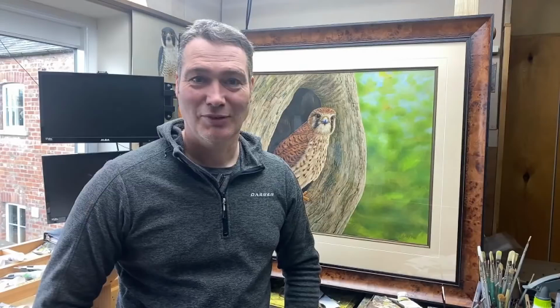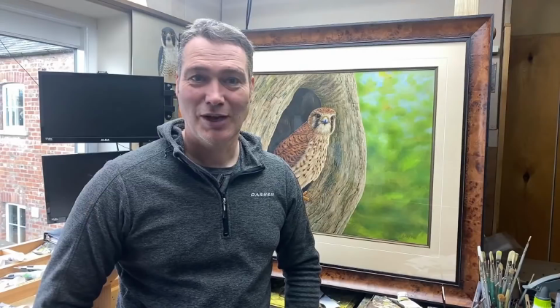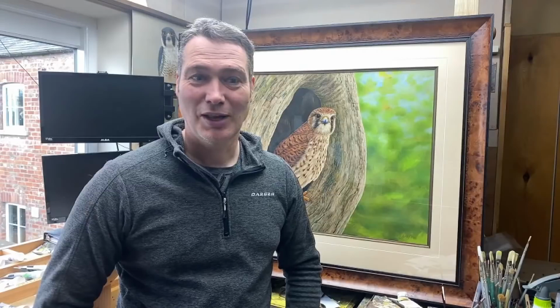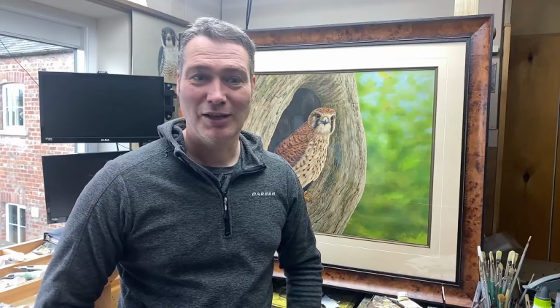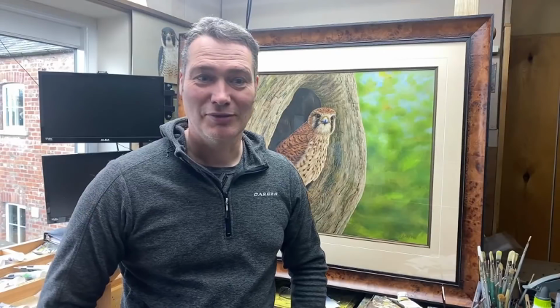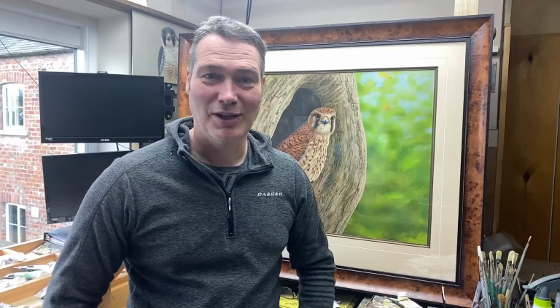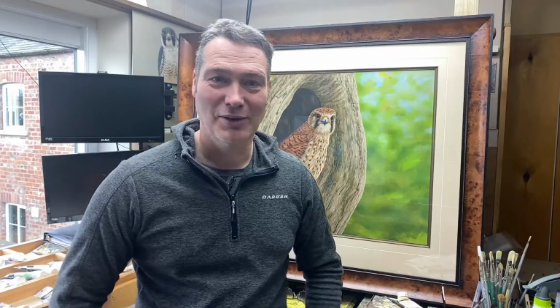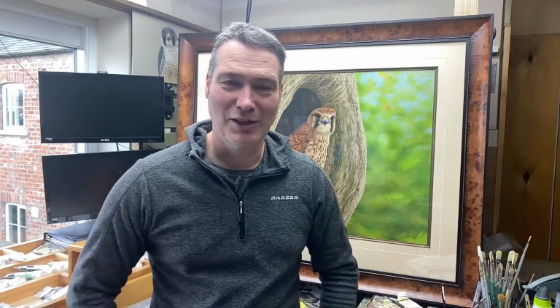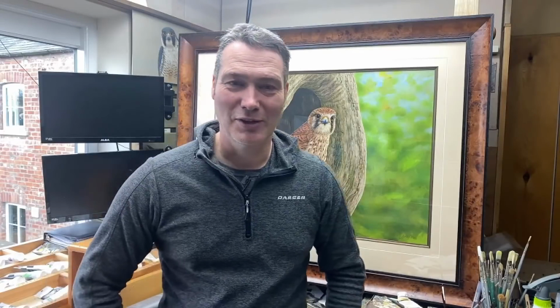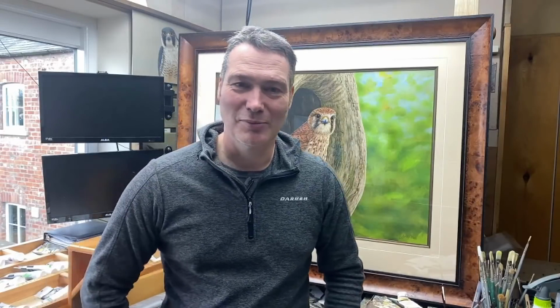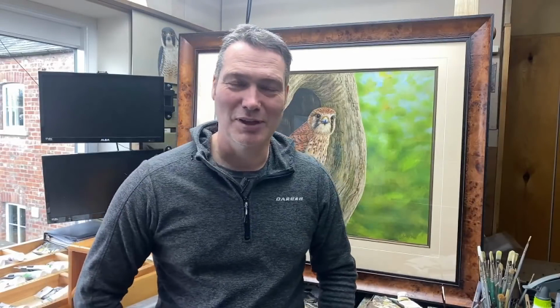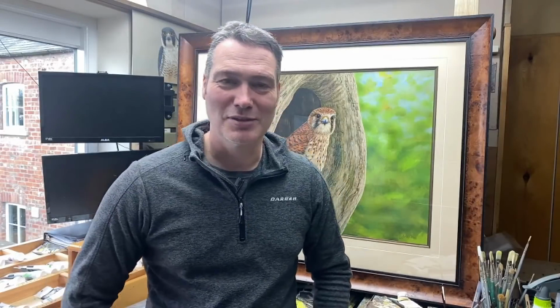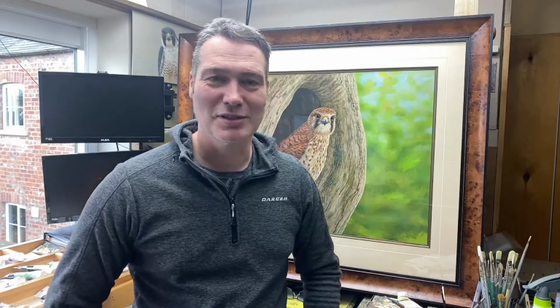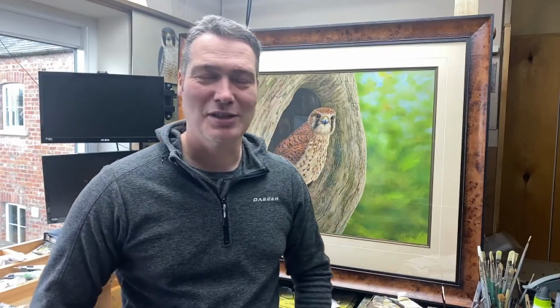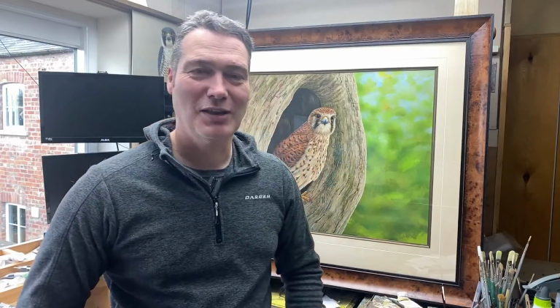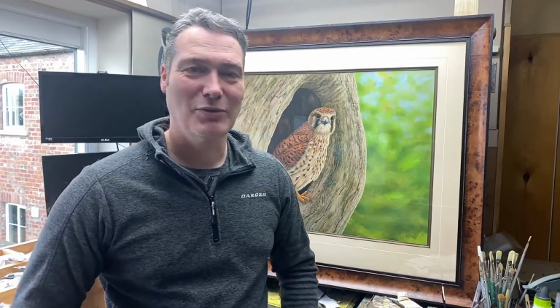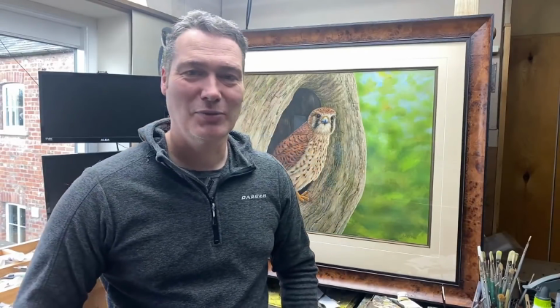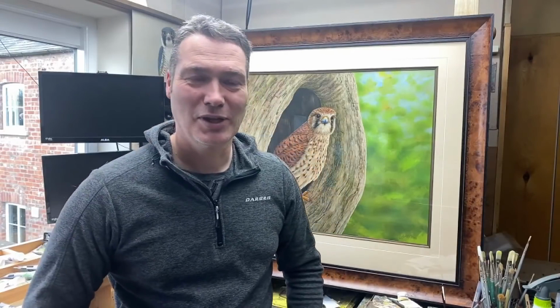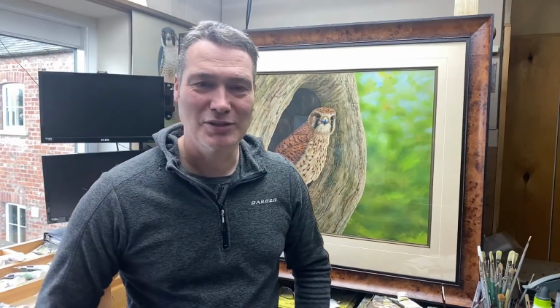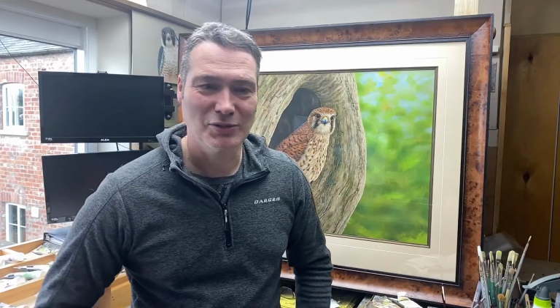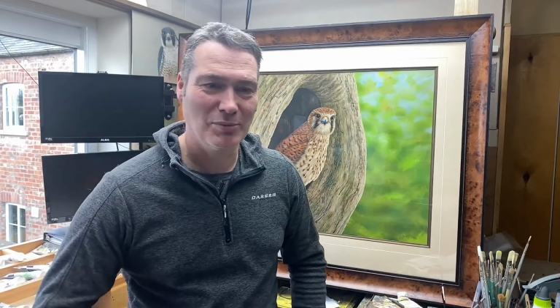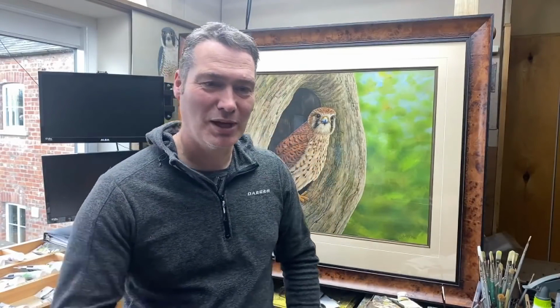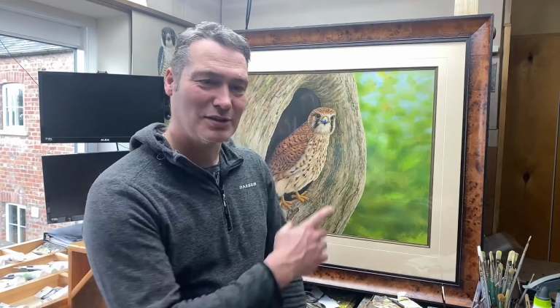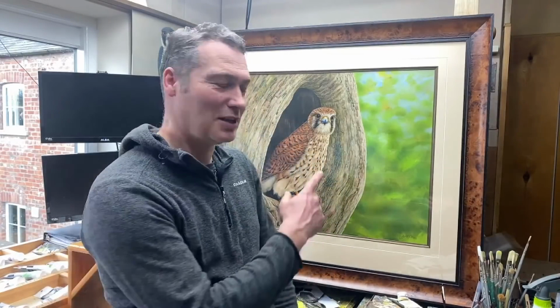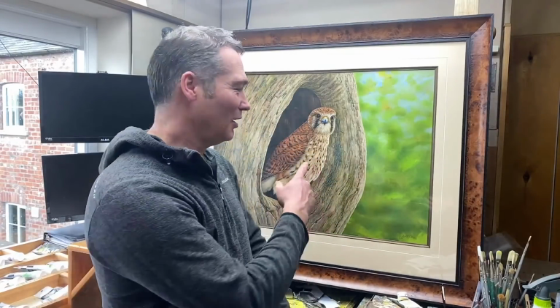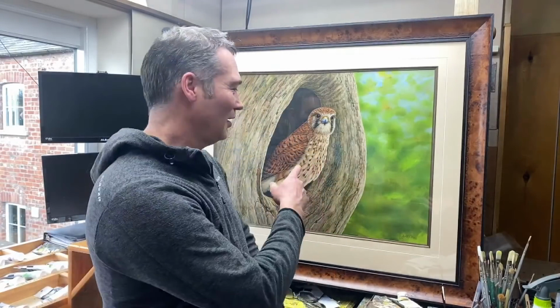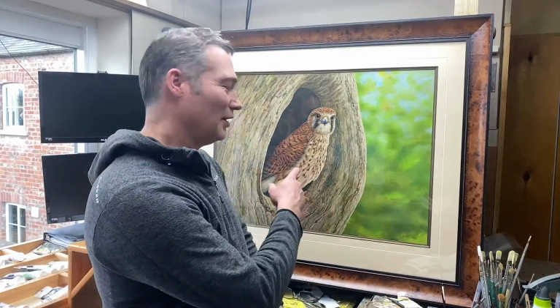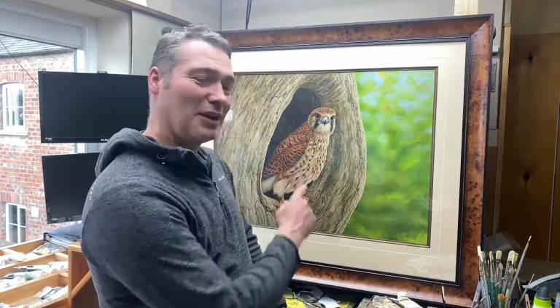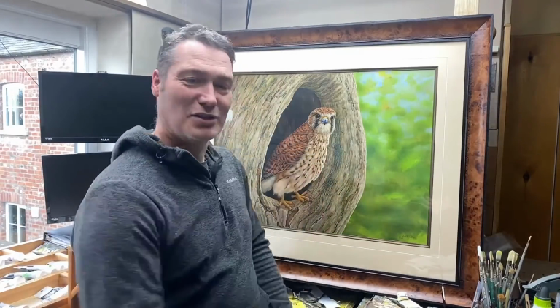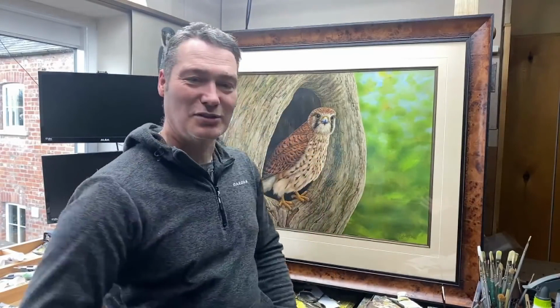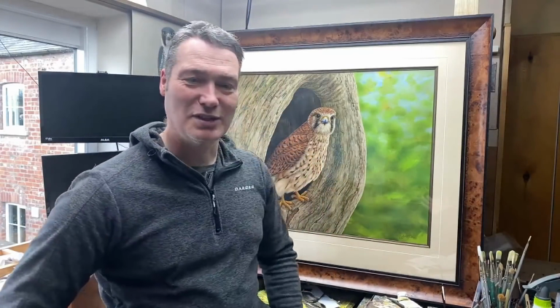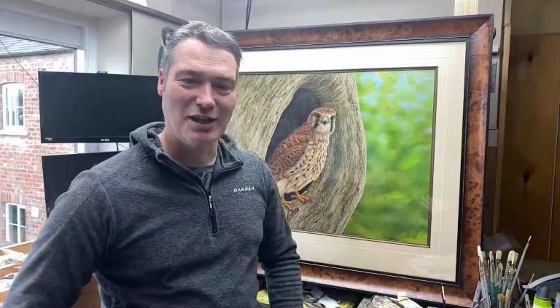All right, we're live. Welcome to Thixondale, everyone. We're going to talk about the Kestrels today.